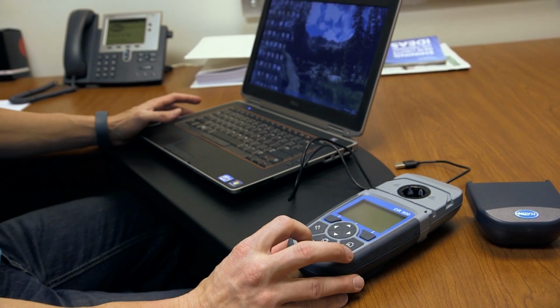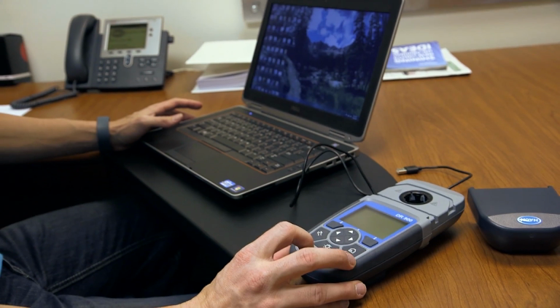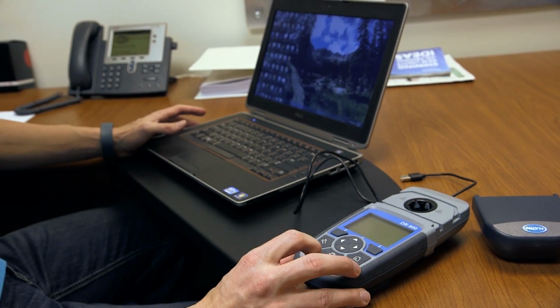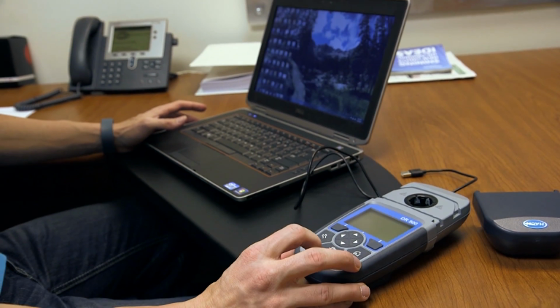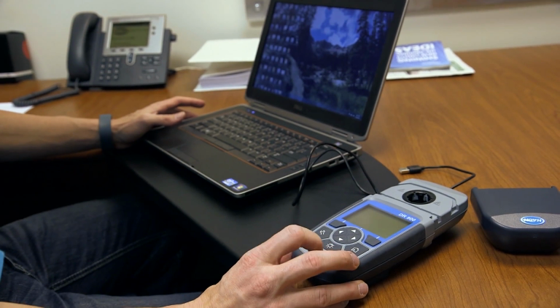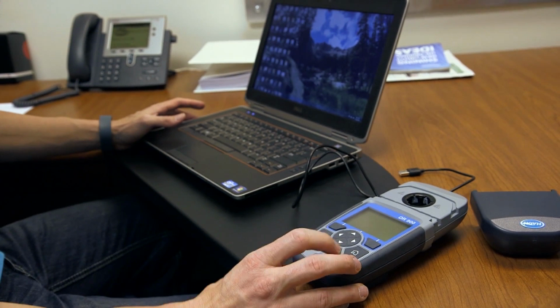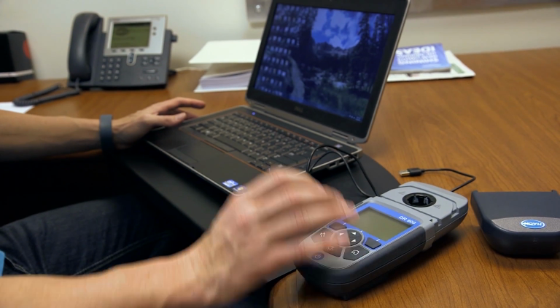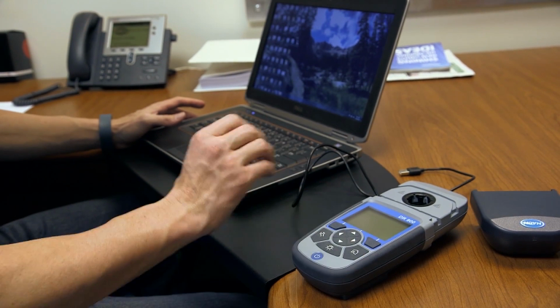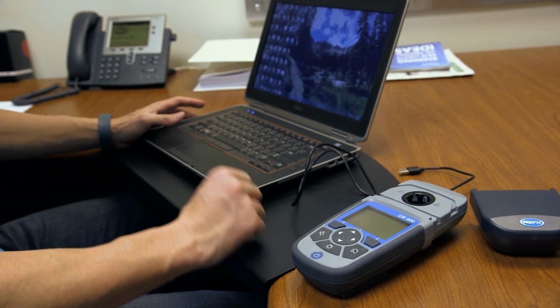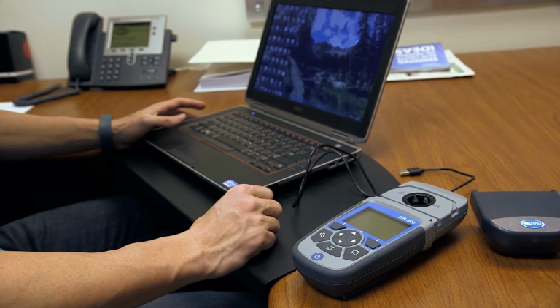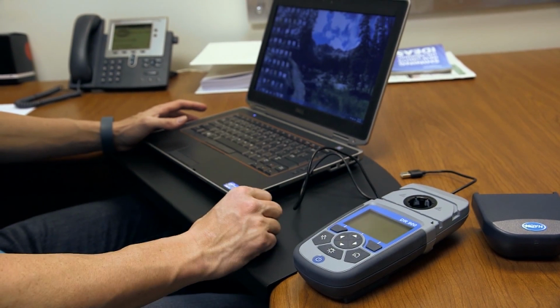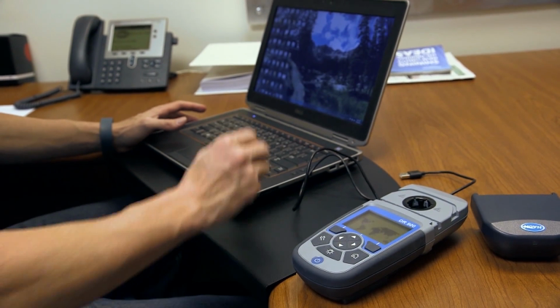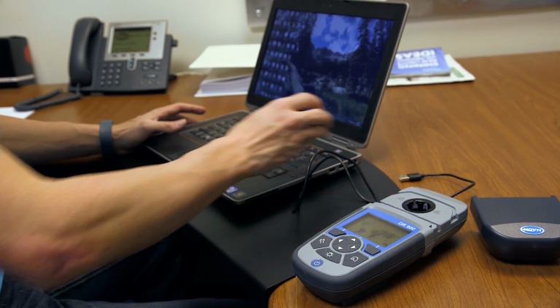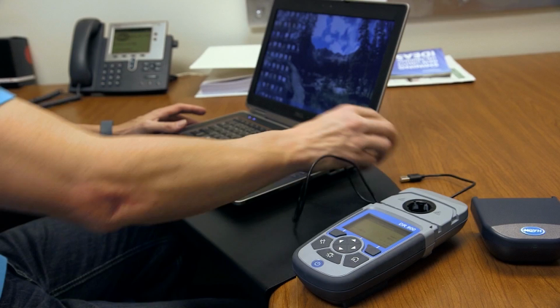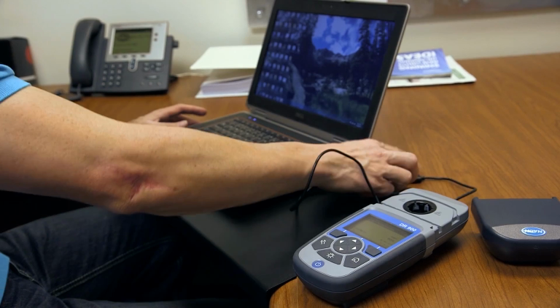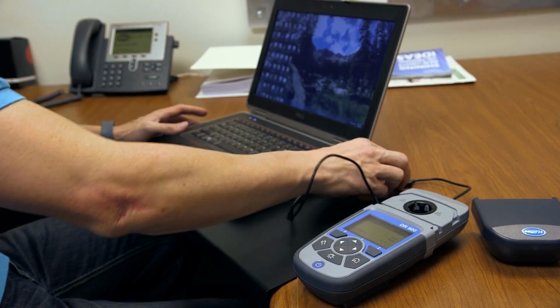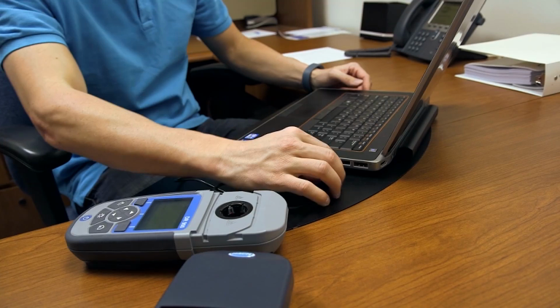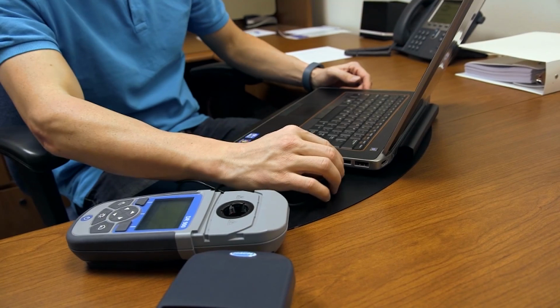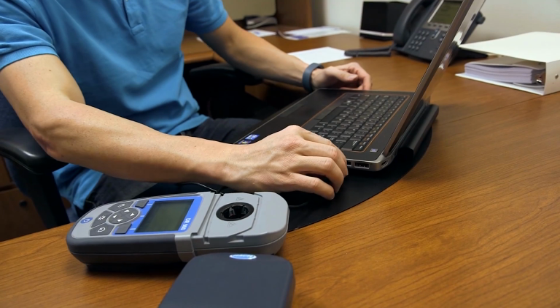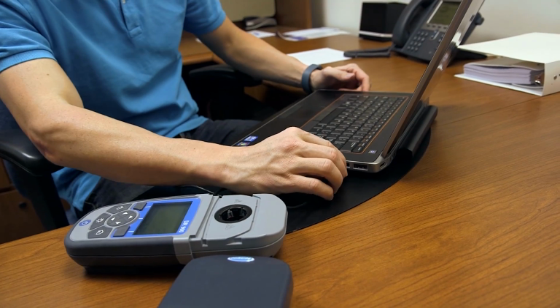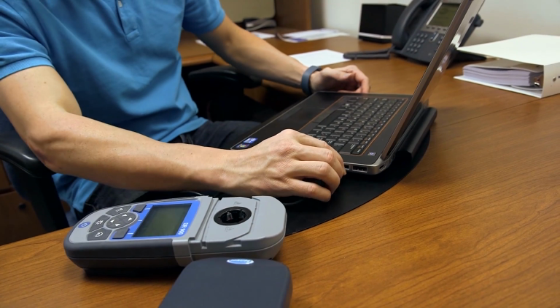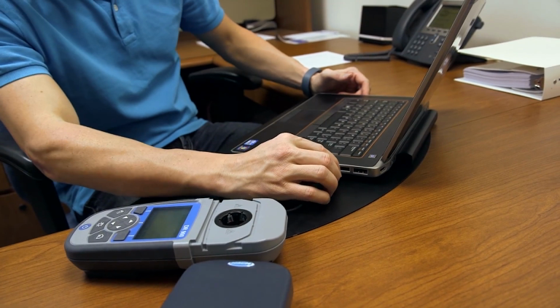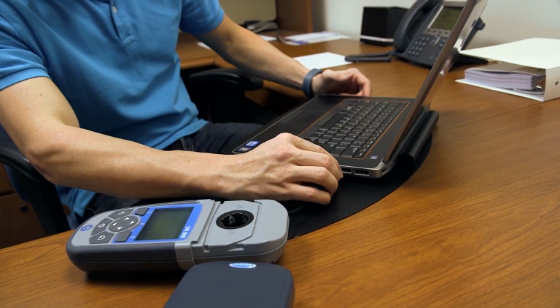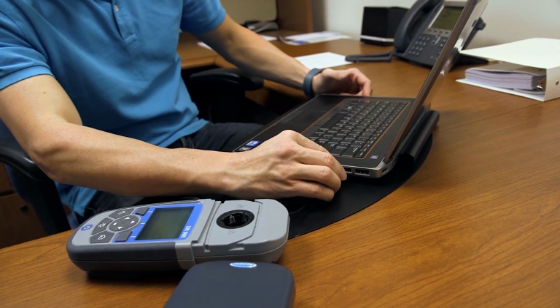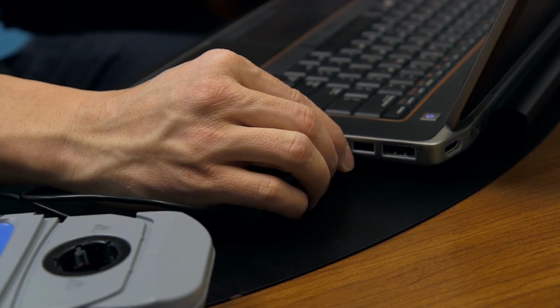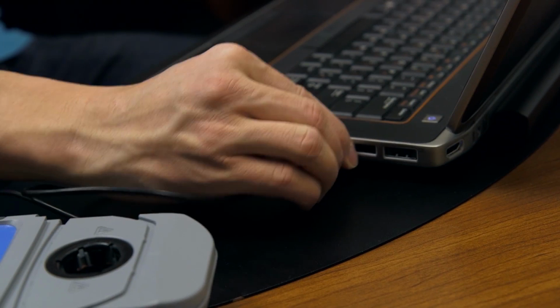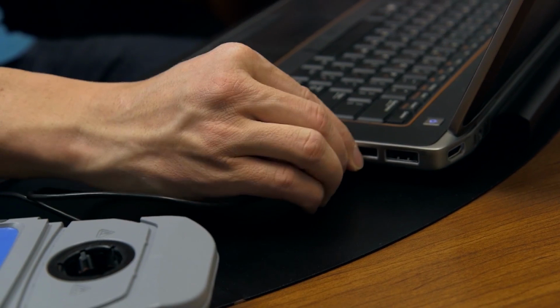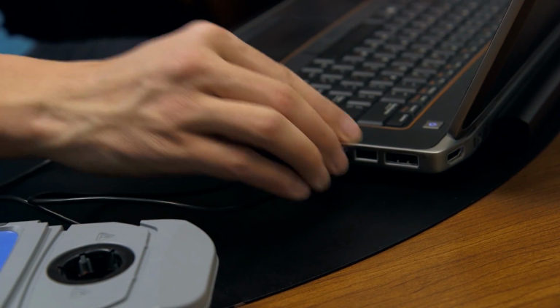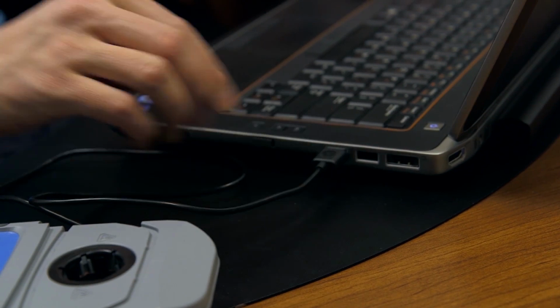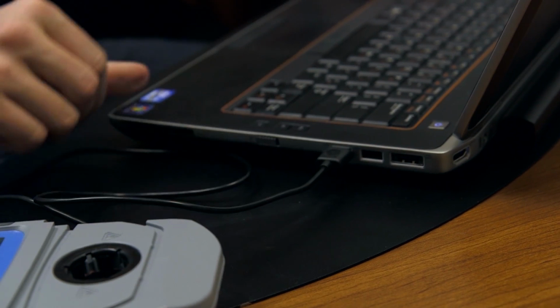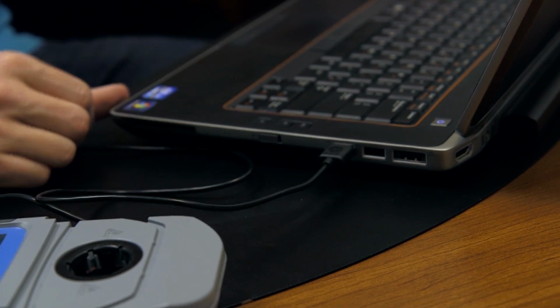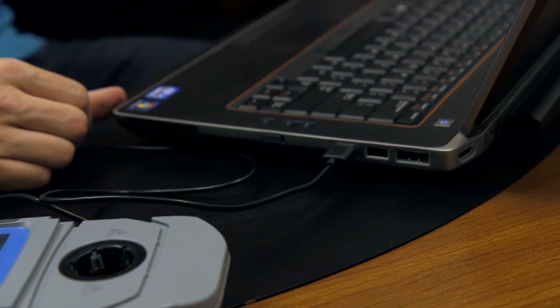Store data for up to 500 tests, and use the USB port for simple downloading or transferring of information.